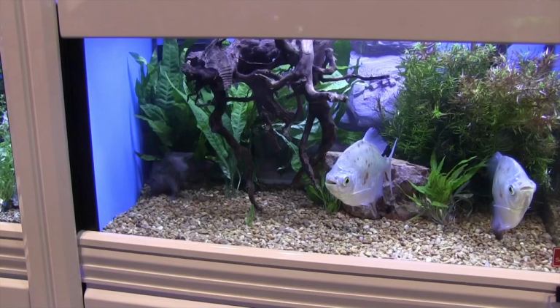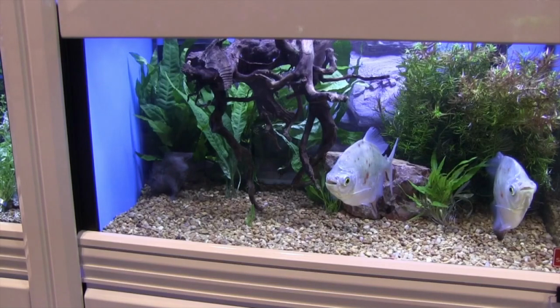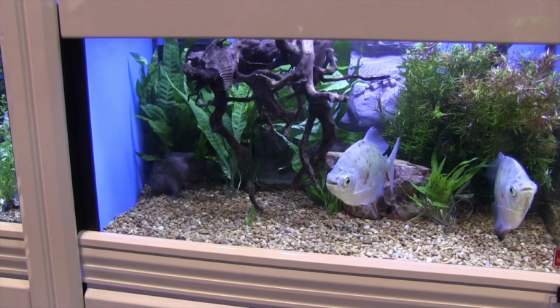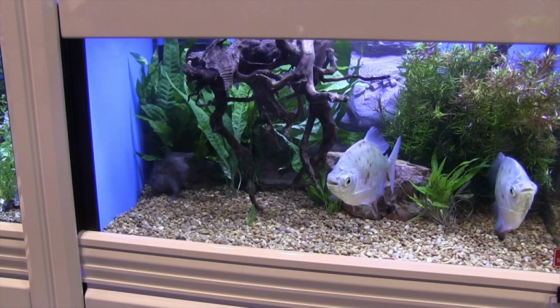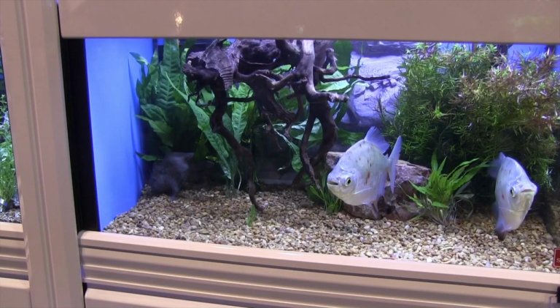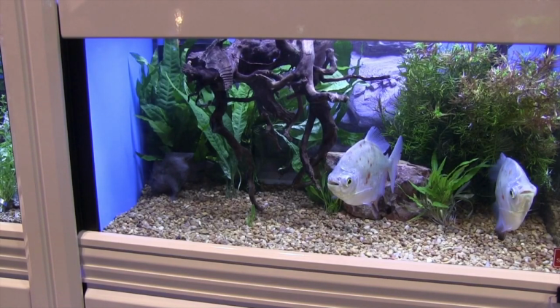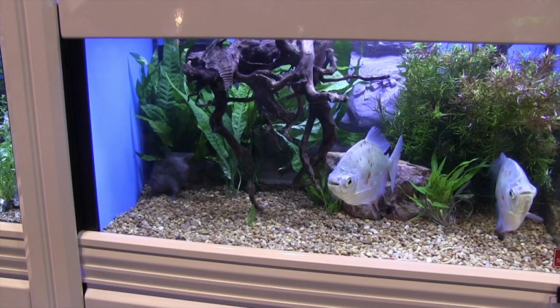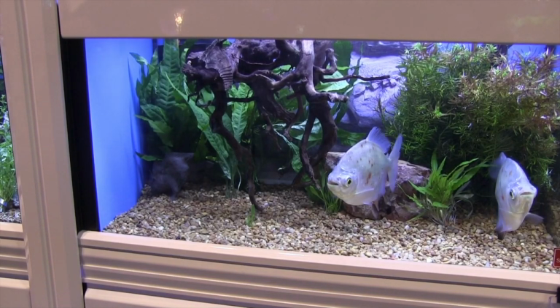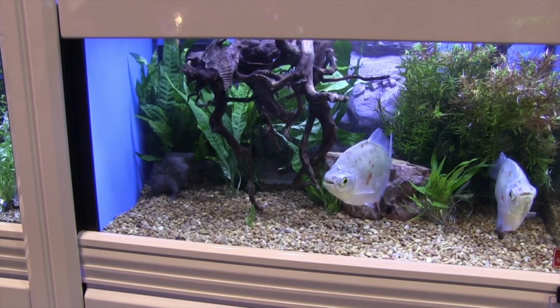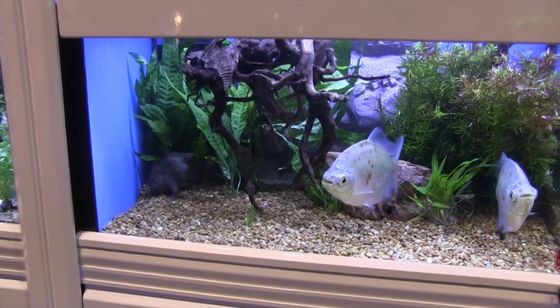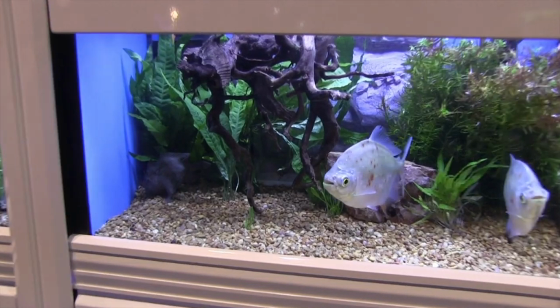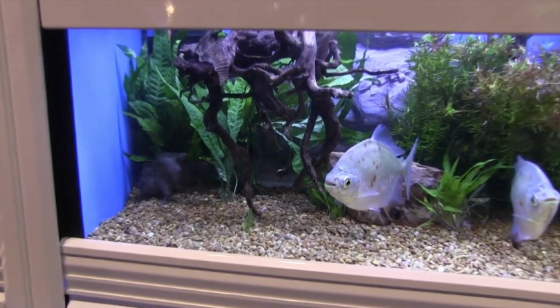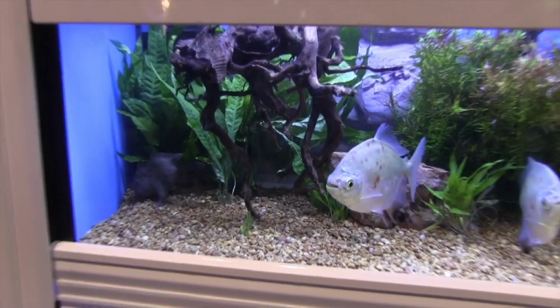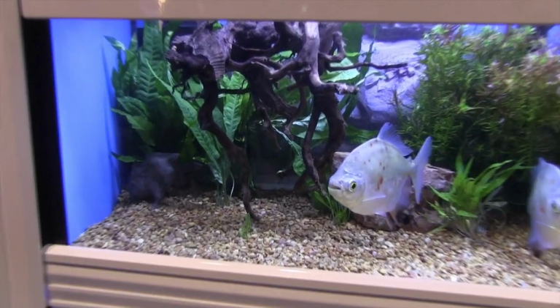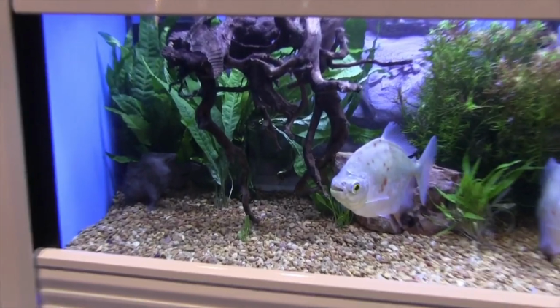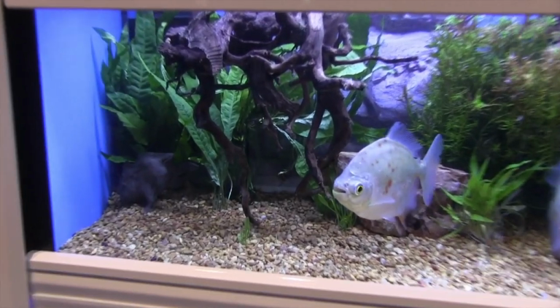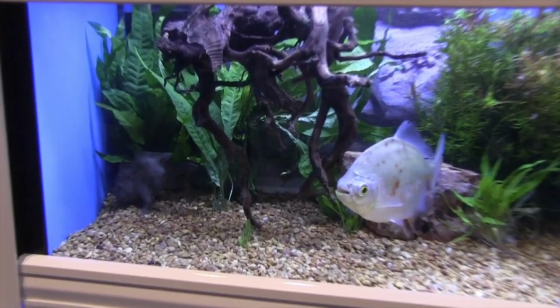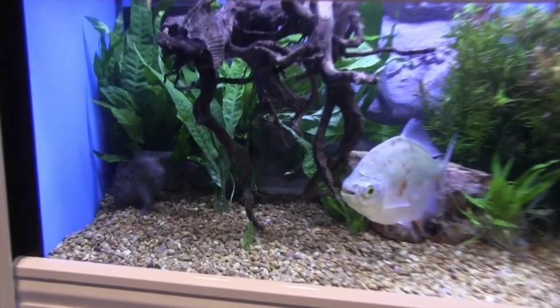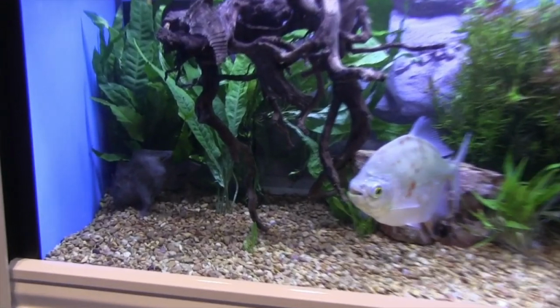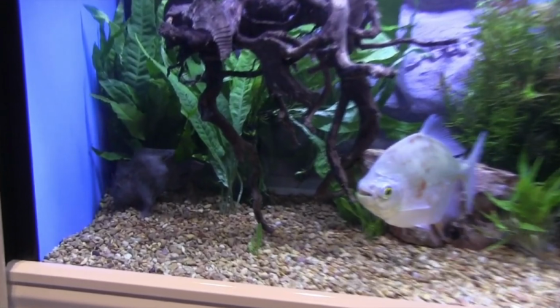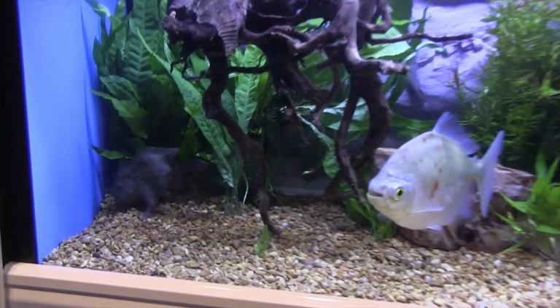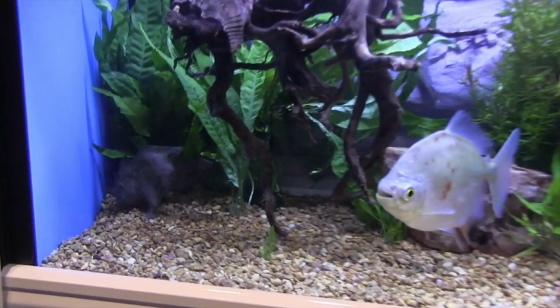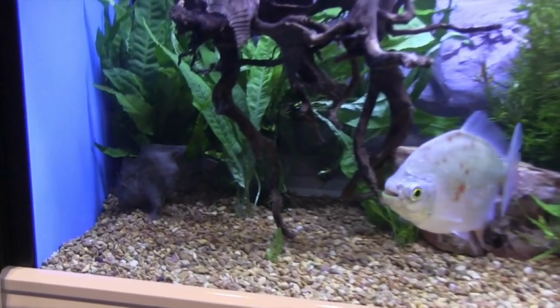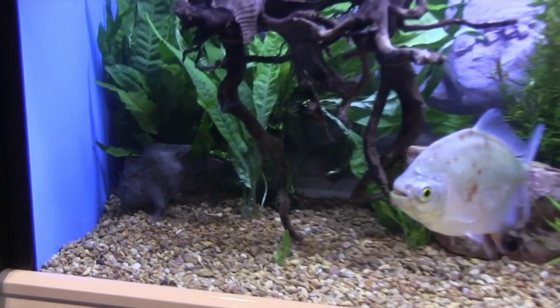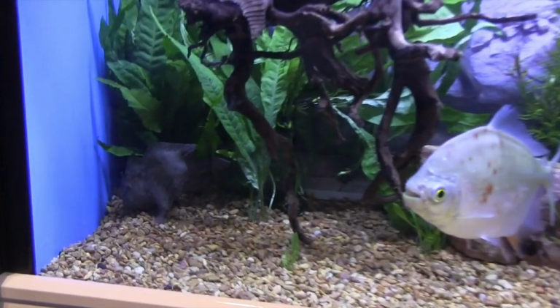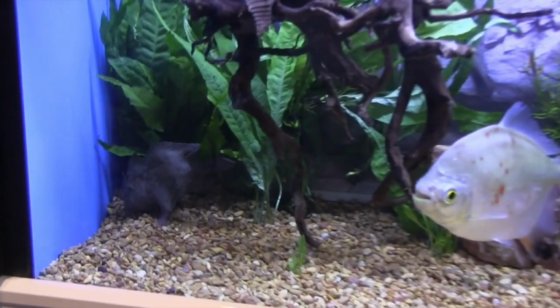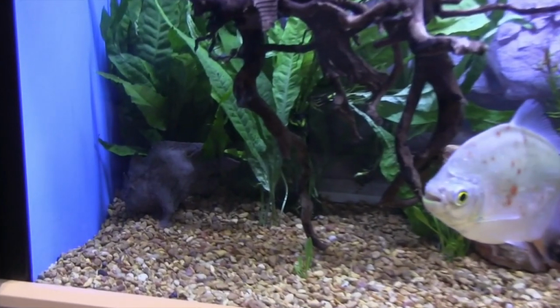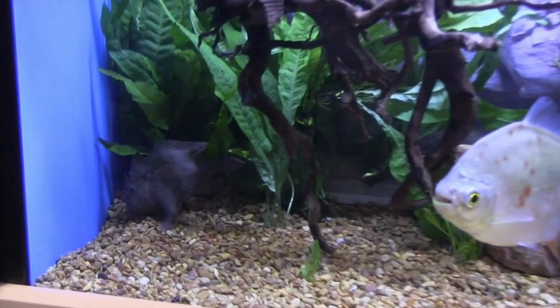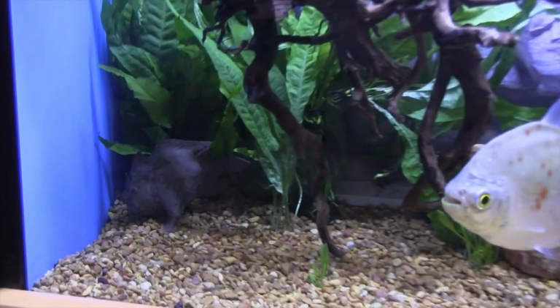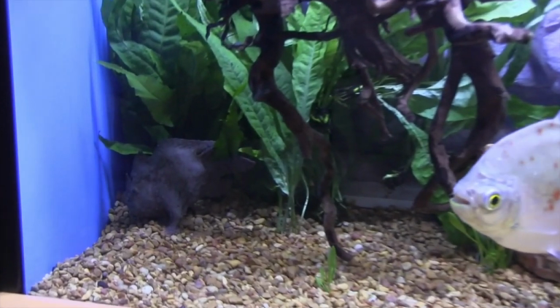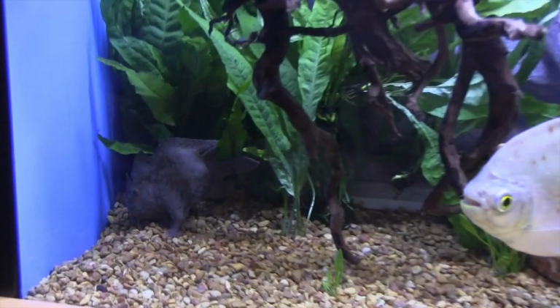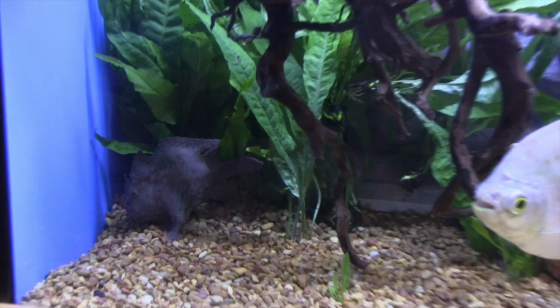Coming up in this FinCast, a look at the super rare freshwater frogfish.